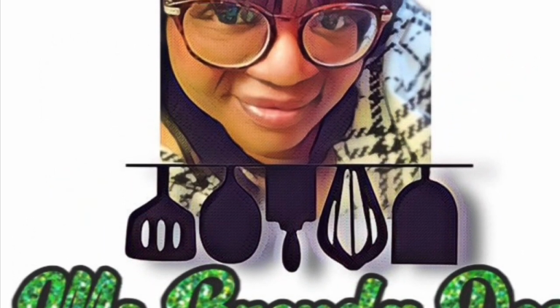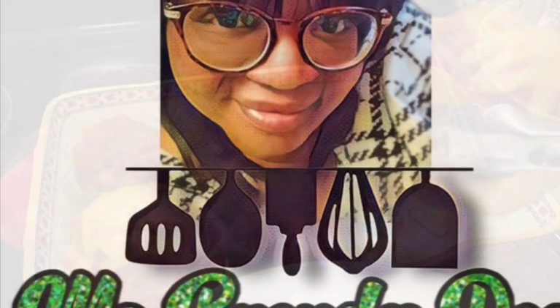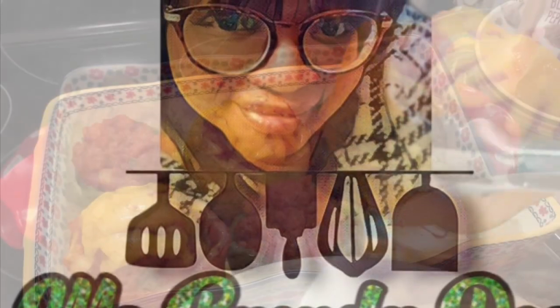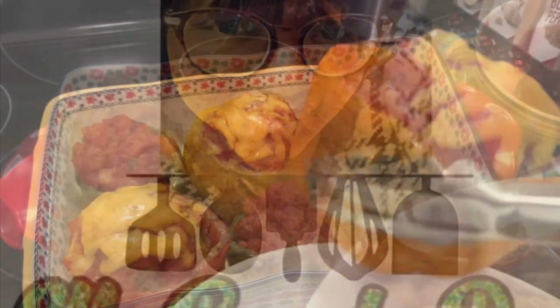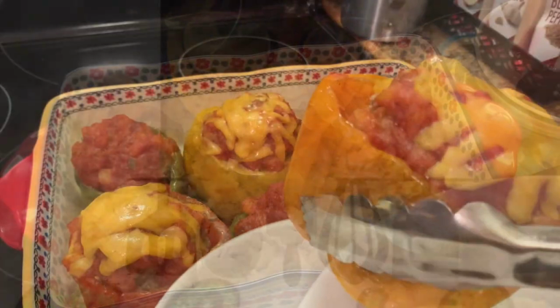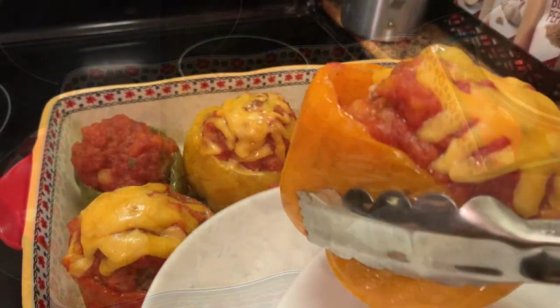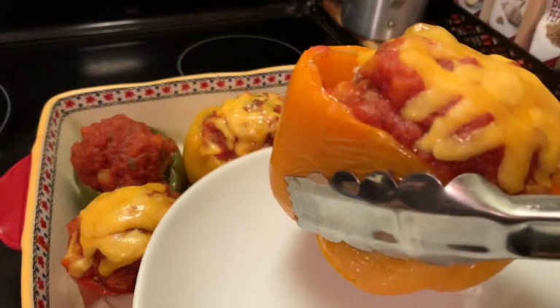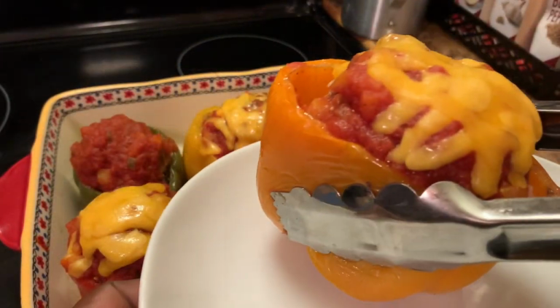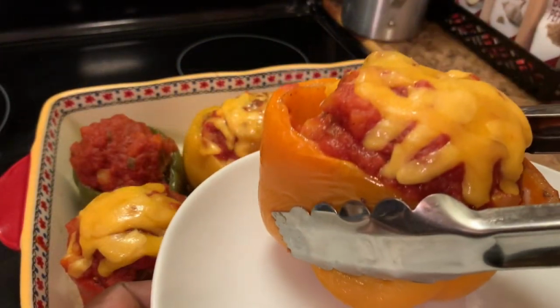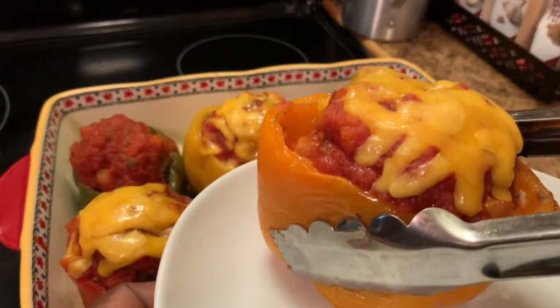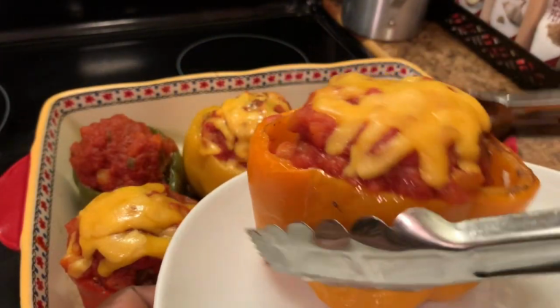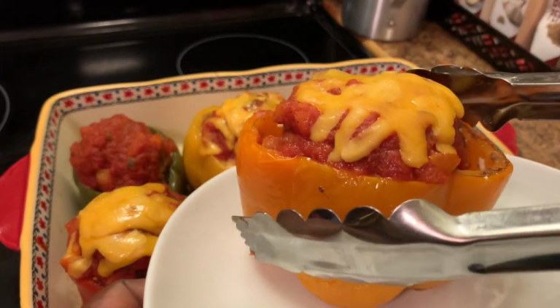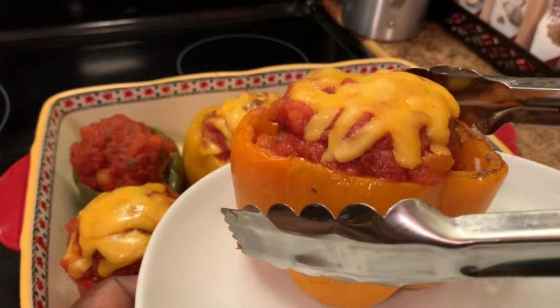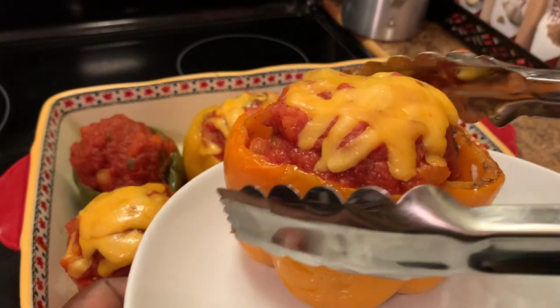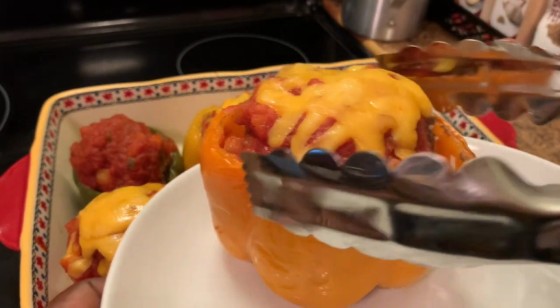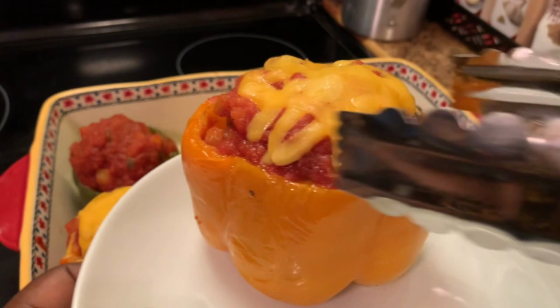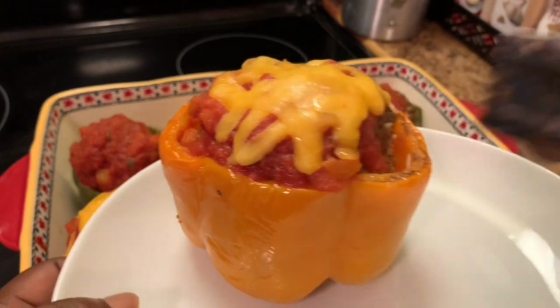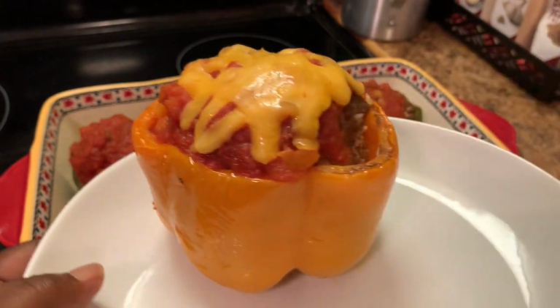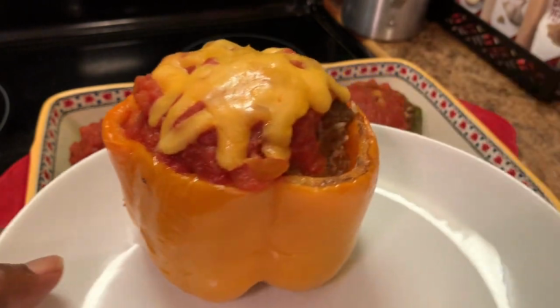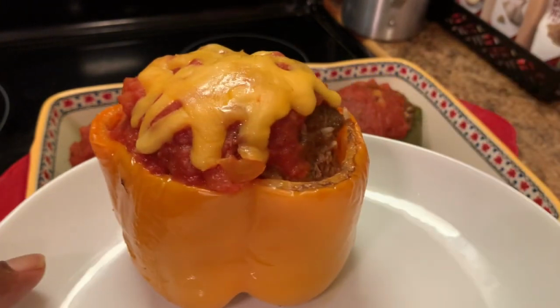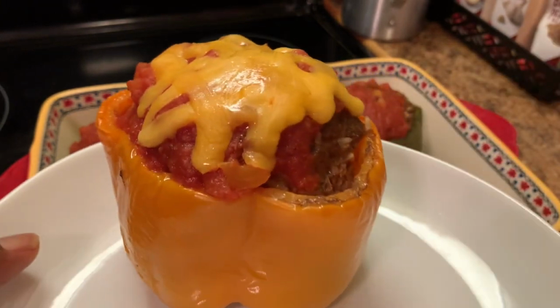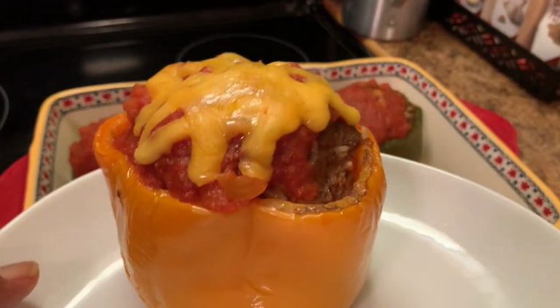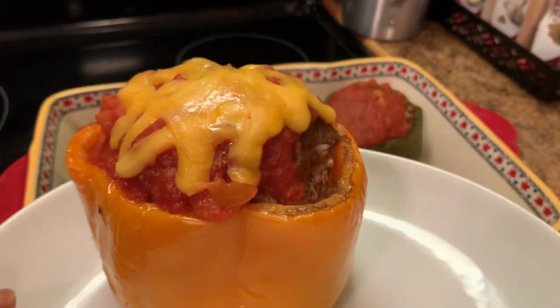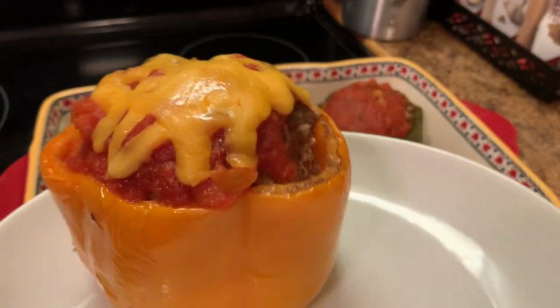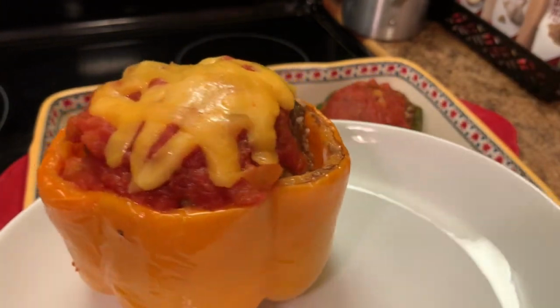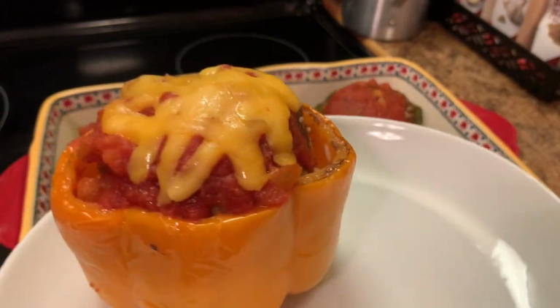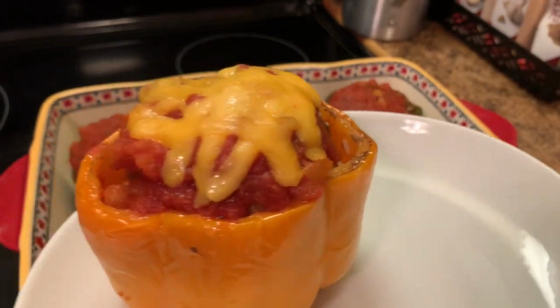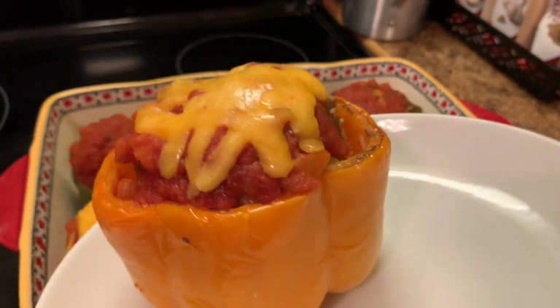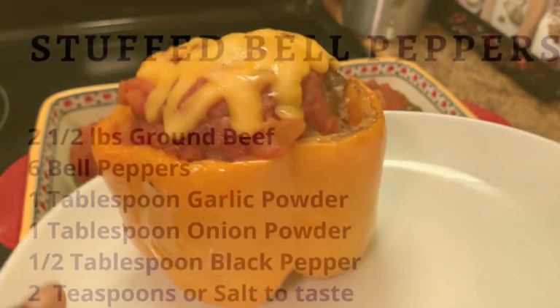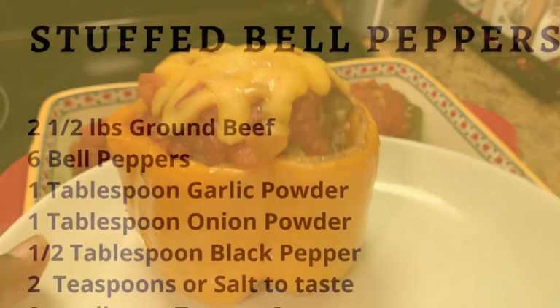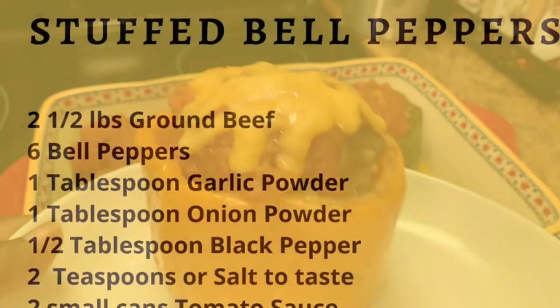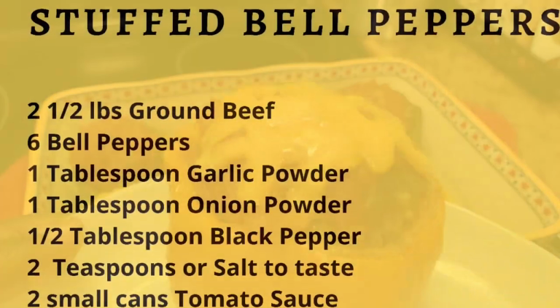Today we're making classic stuffed bell peppers, y'all! And here are our ingredients.